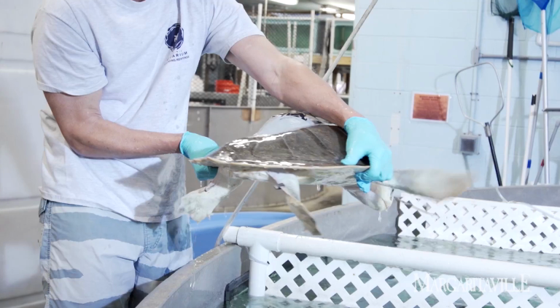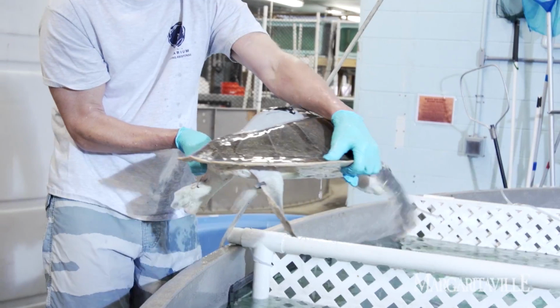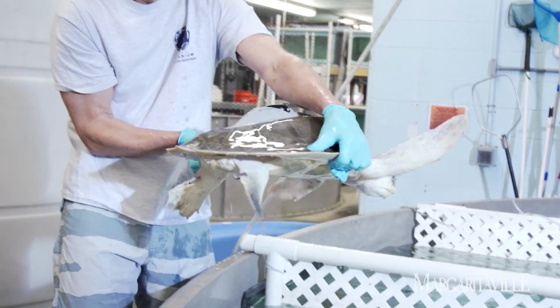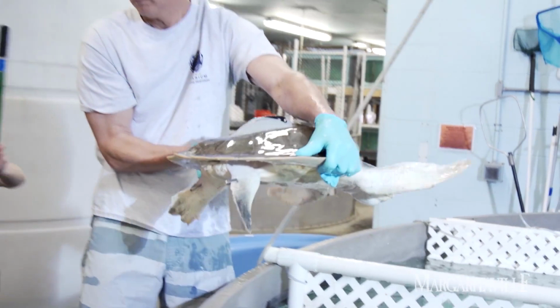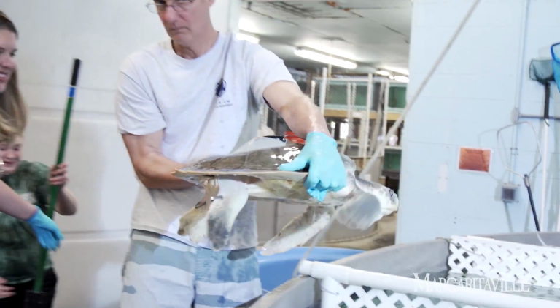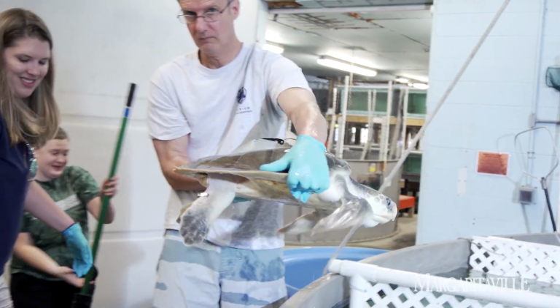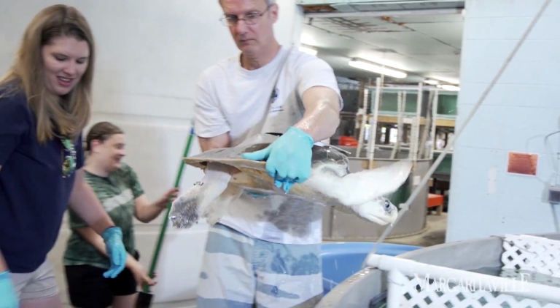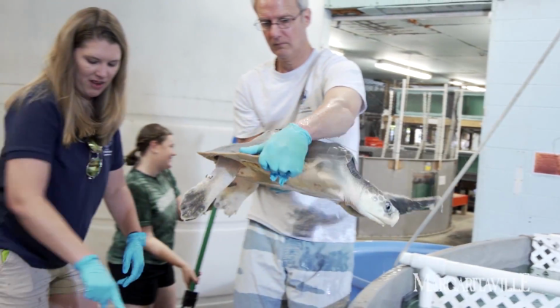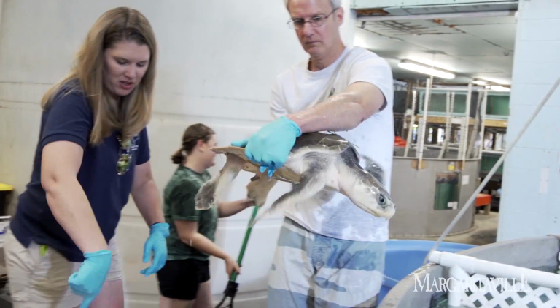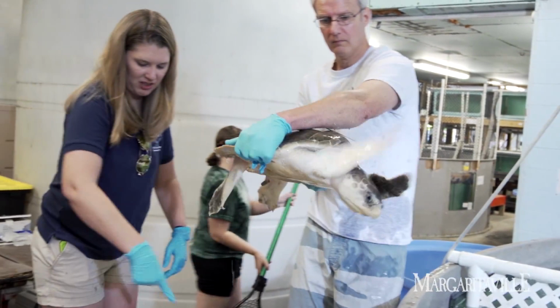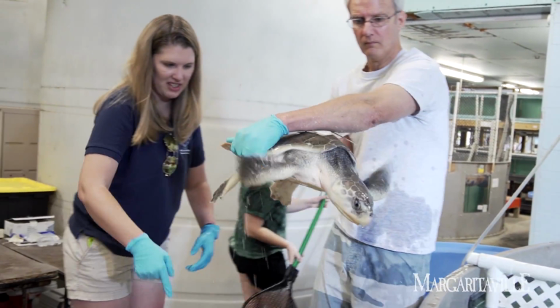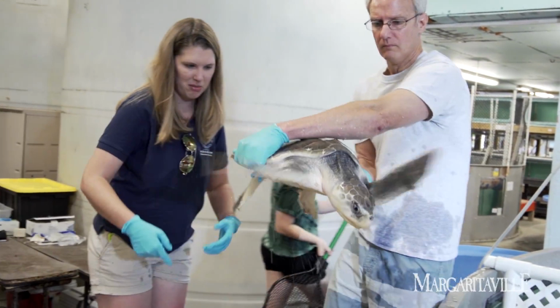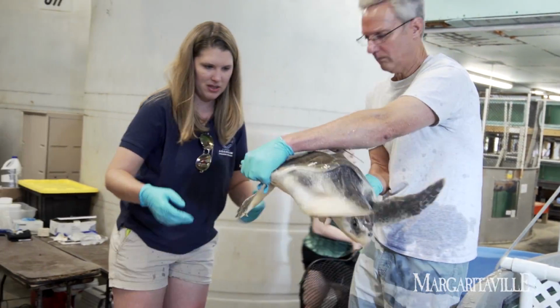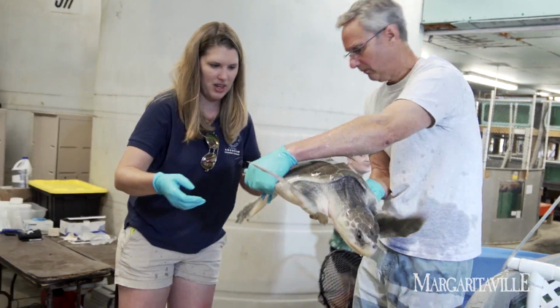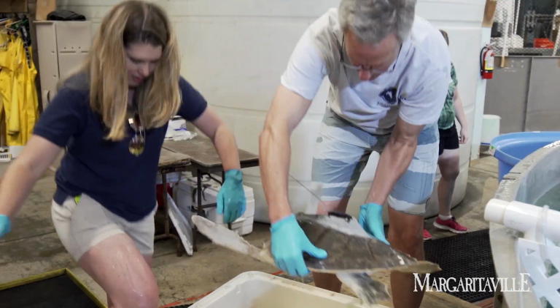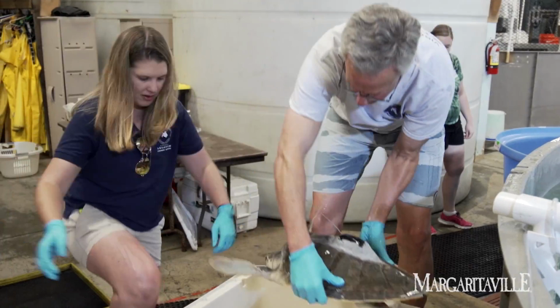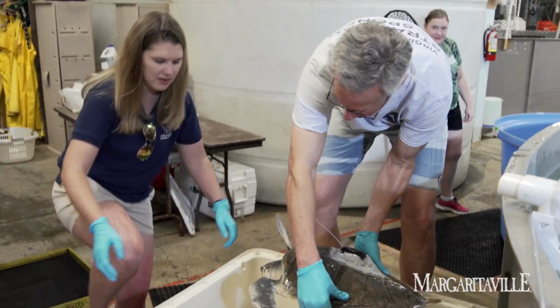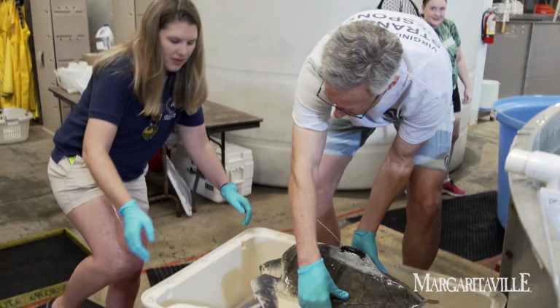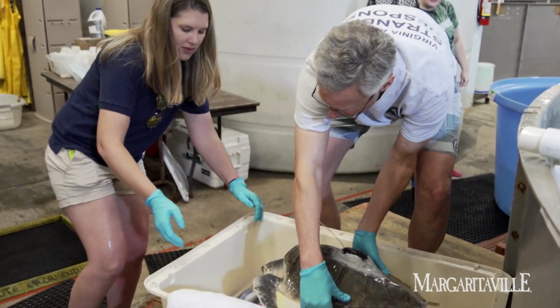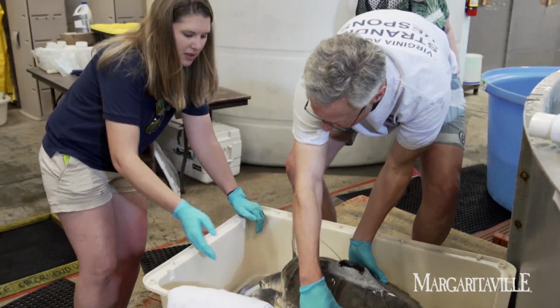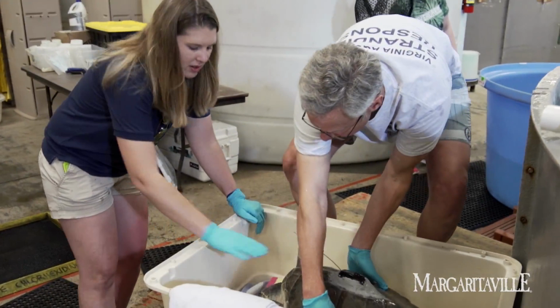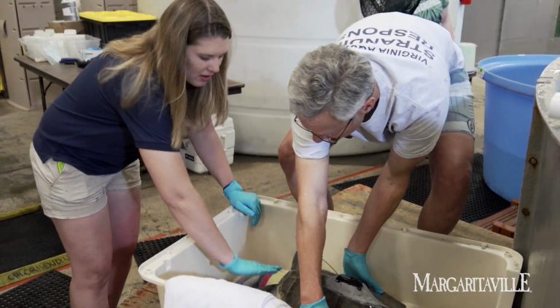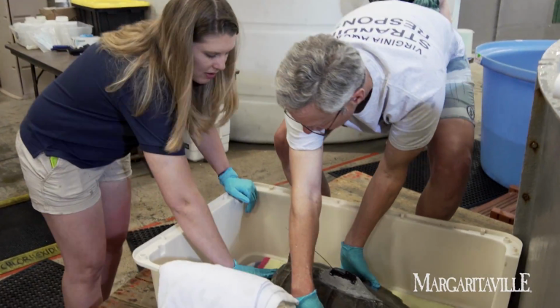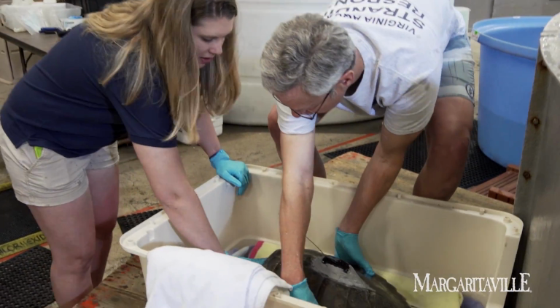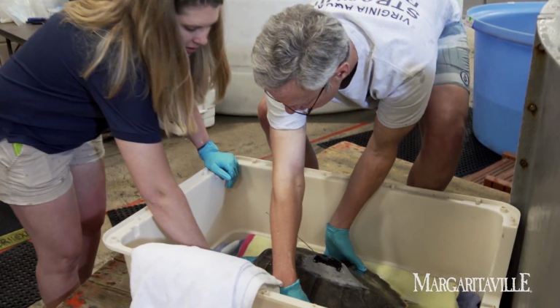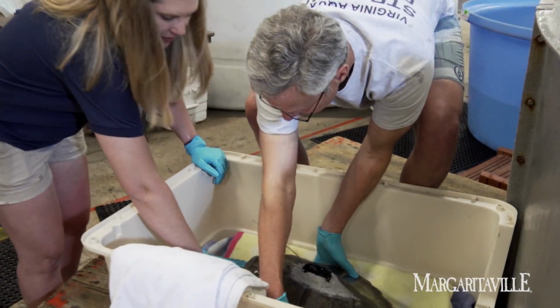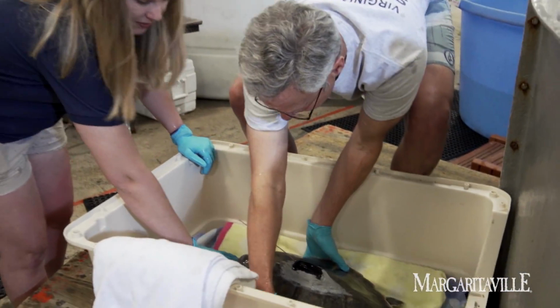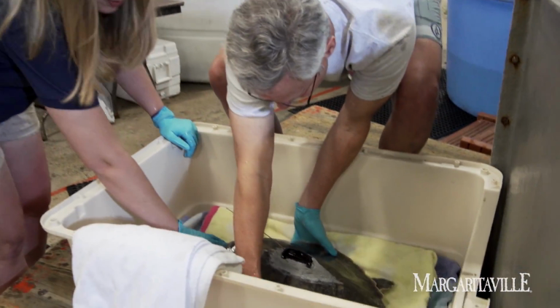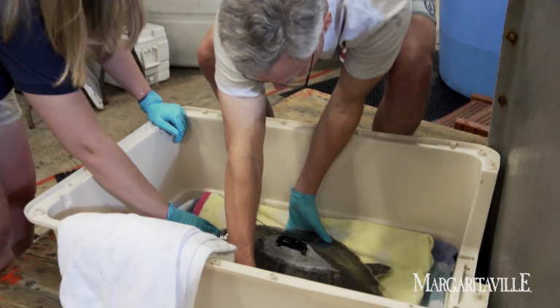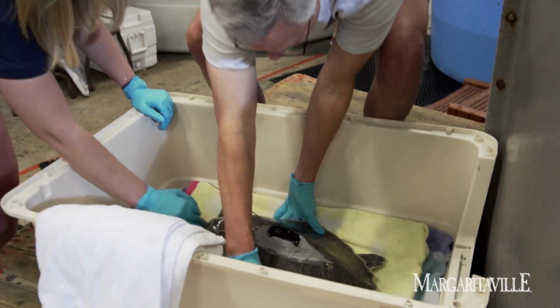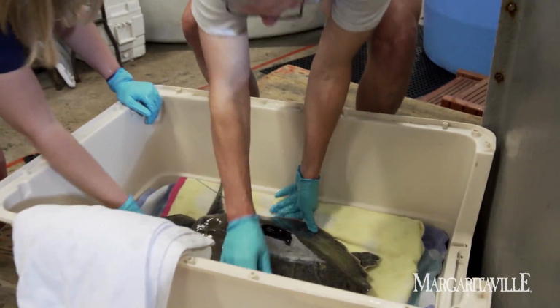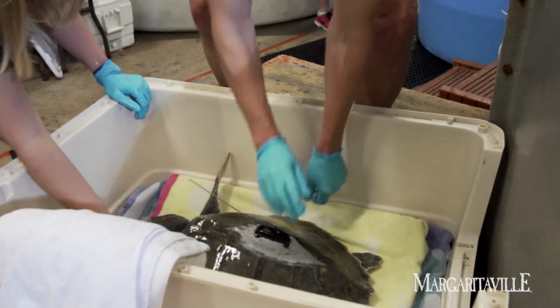Today we're going to be going down to the Virginia Beach Oceanfront where we're going to be releasing a Kemp's Ridley sea turtle.